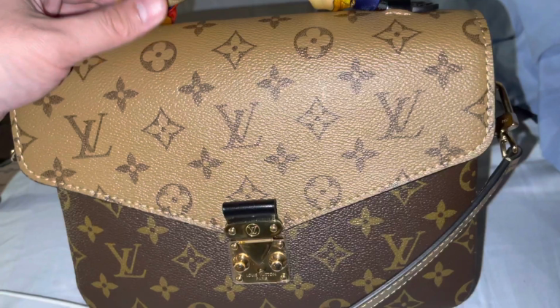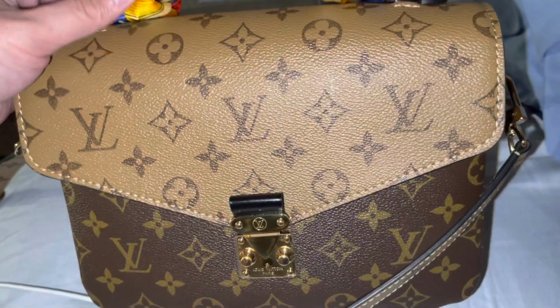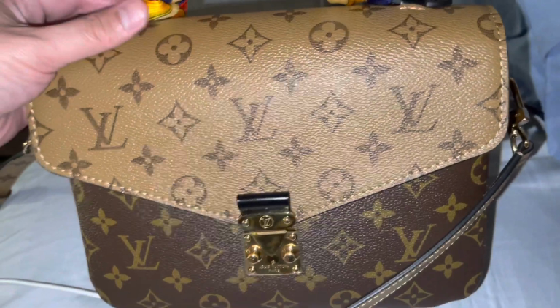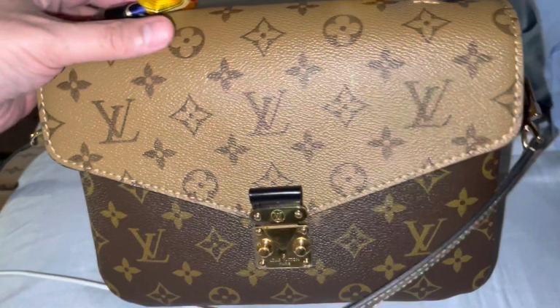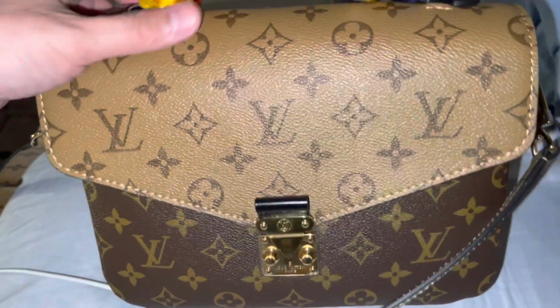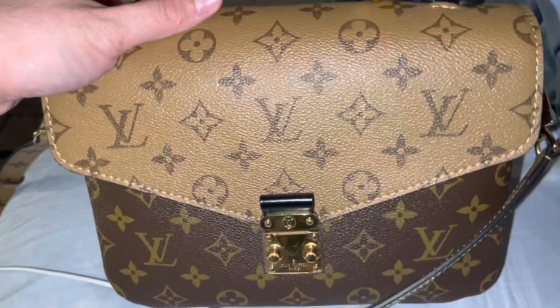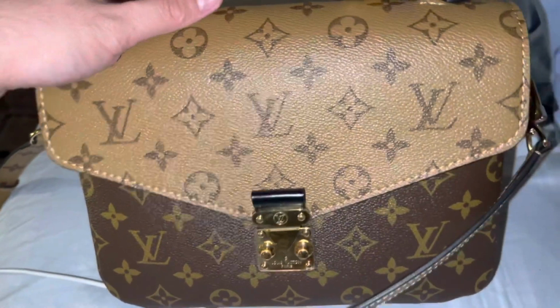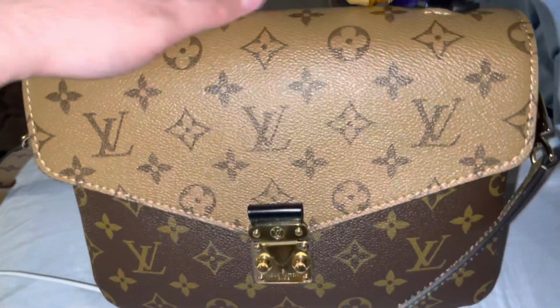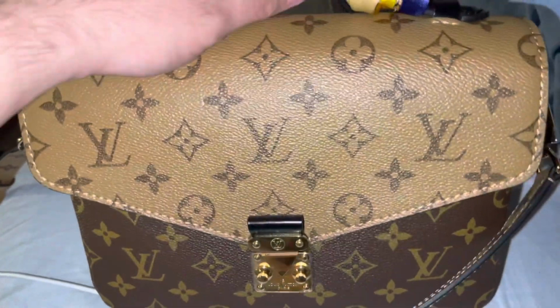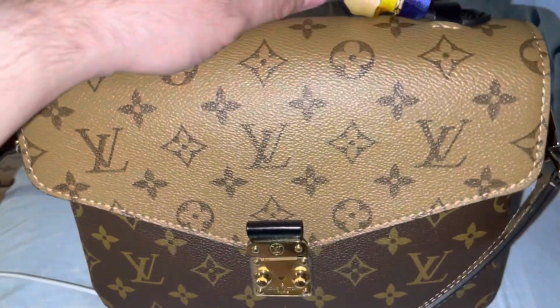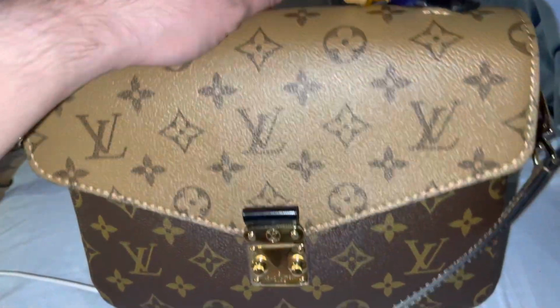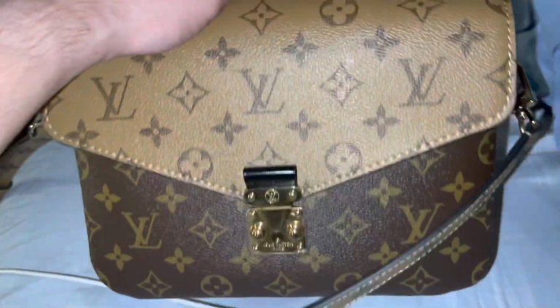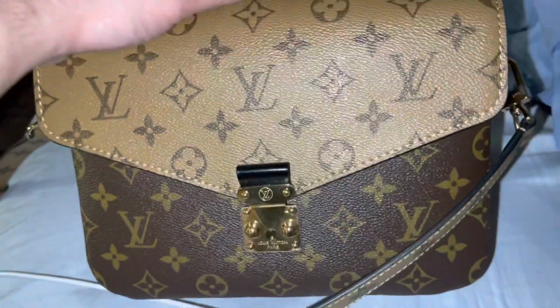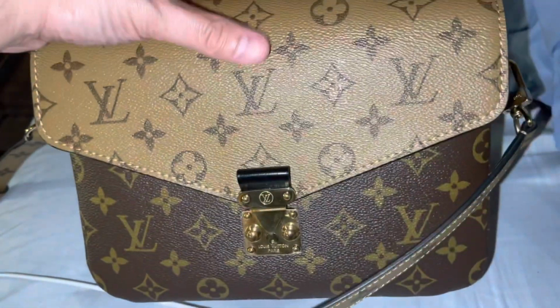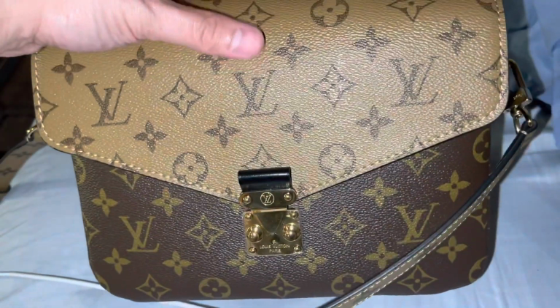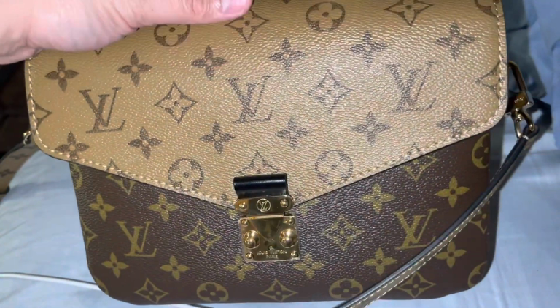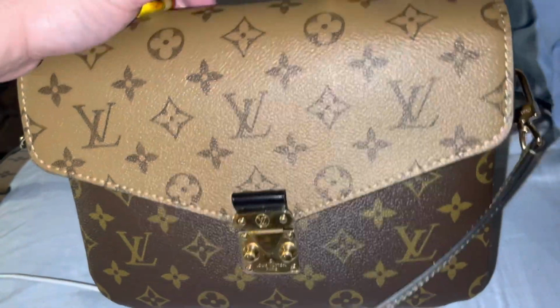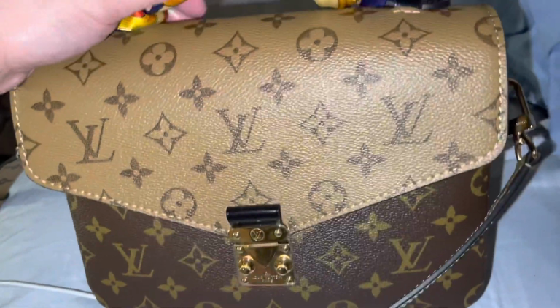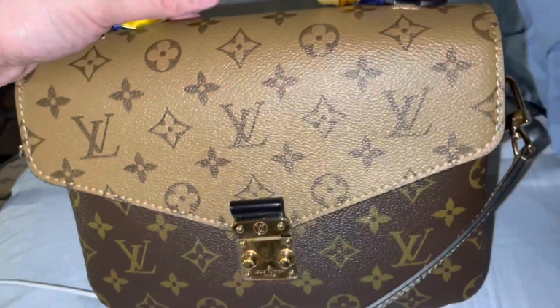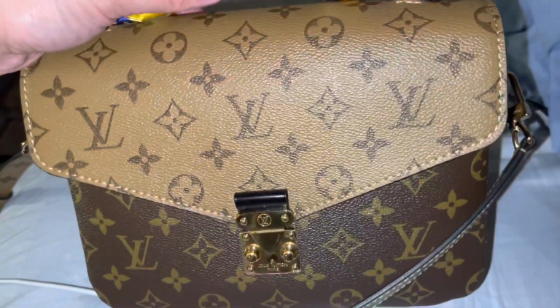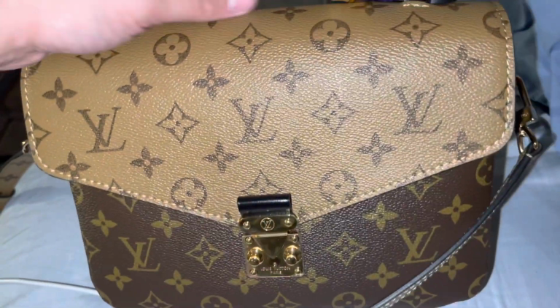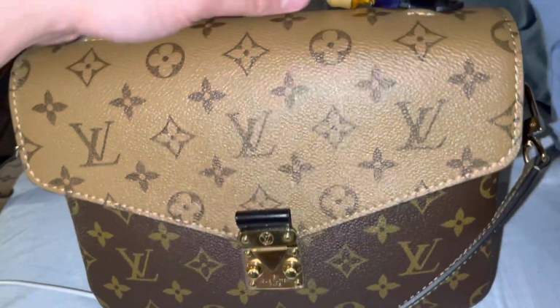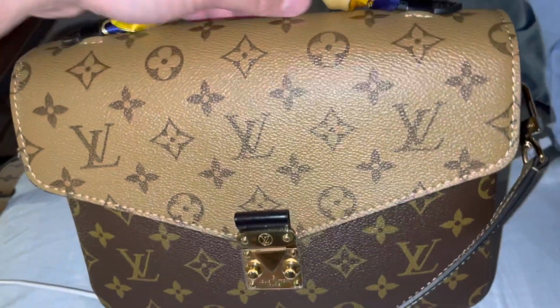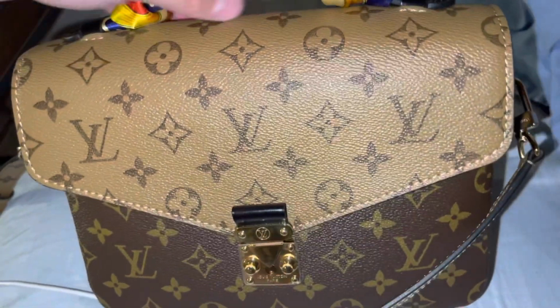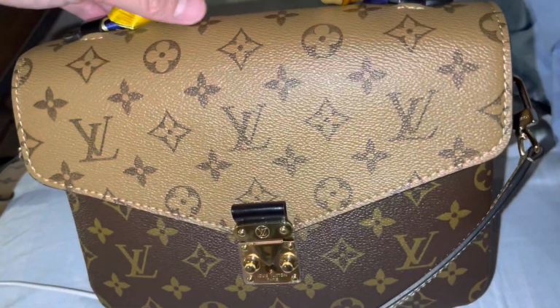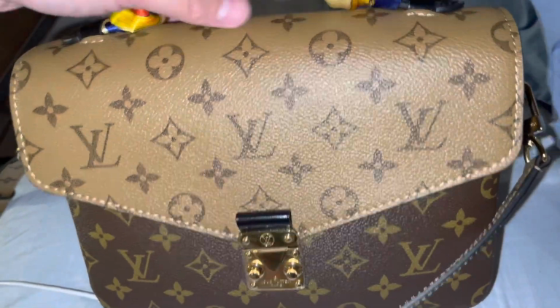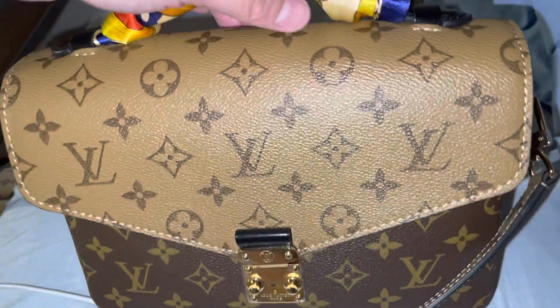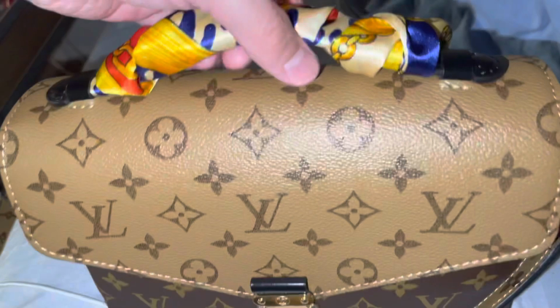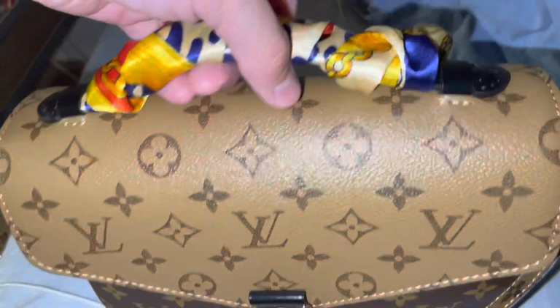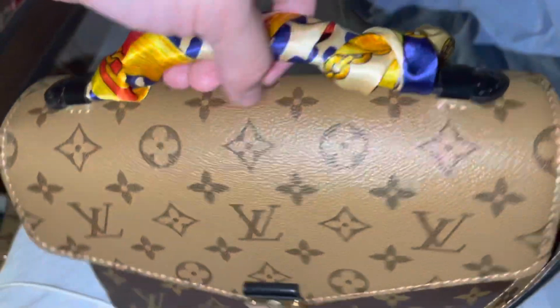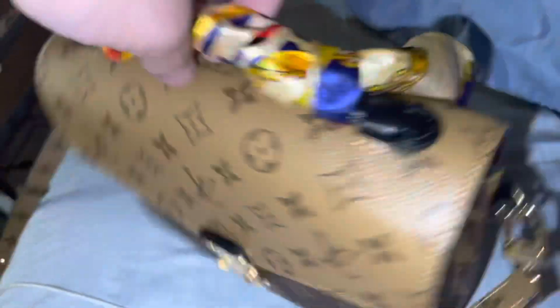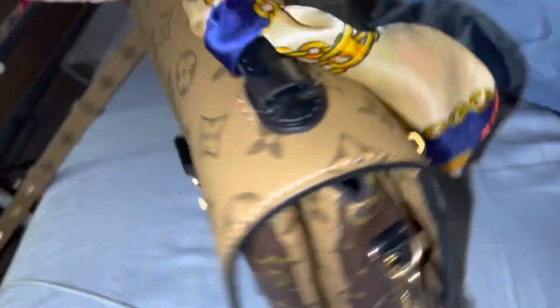Hi YouTube, how are you guys doing? So for today's video, I'm going to be doing a quick review of this new bag that I got two weeks ago.